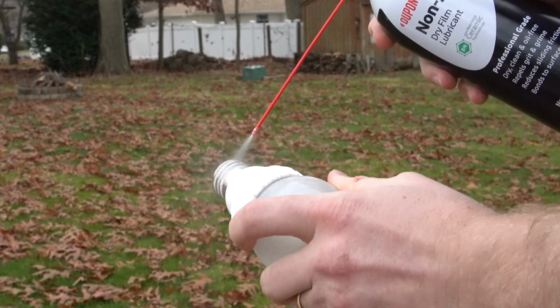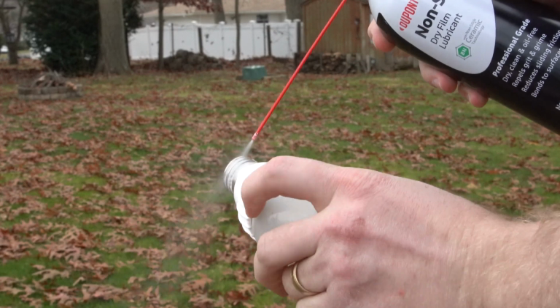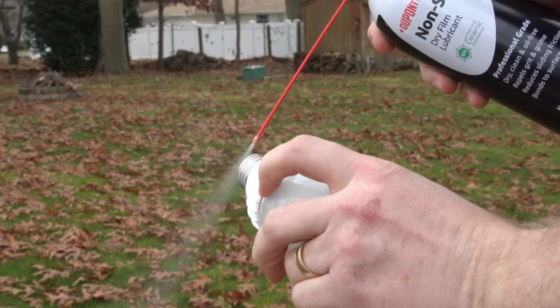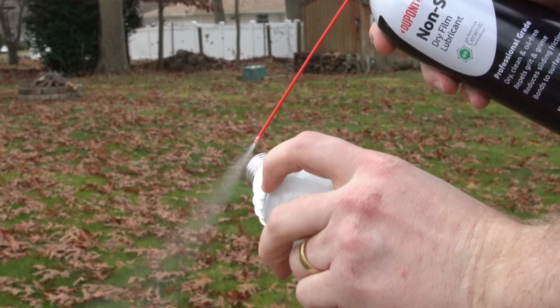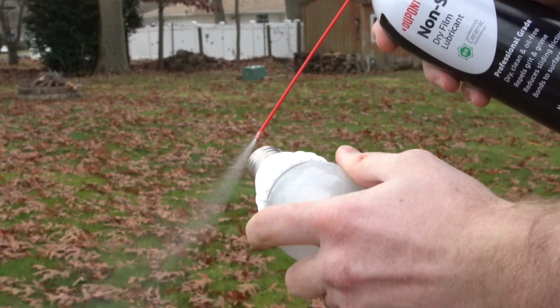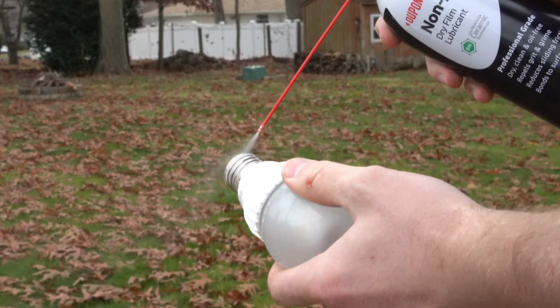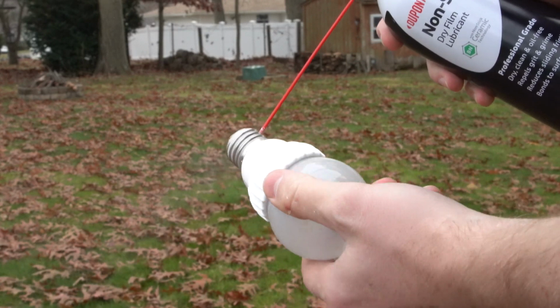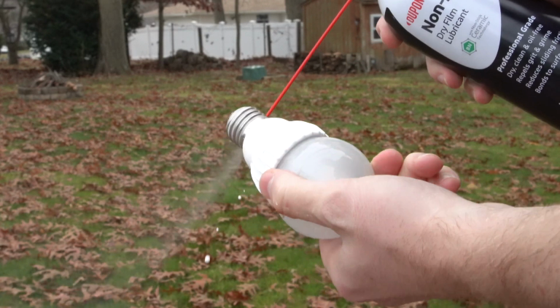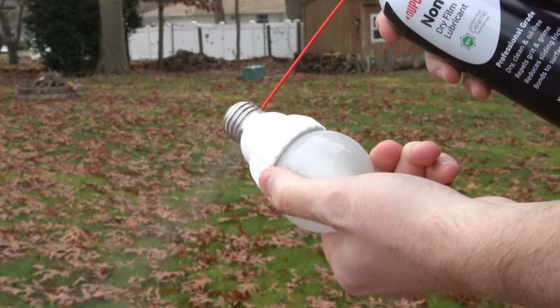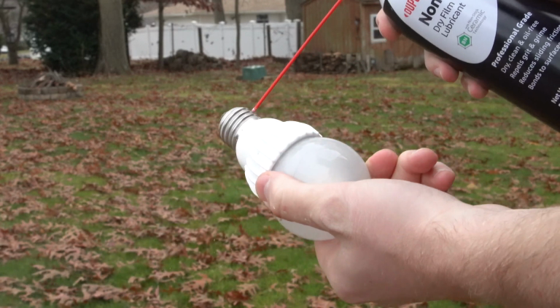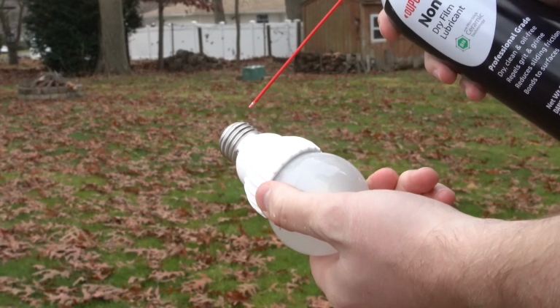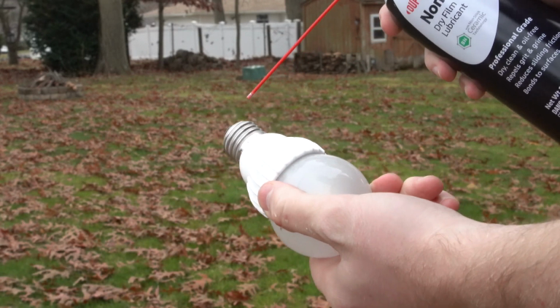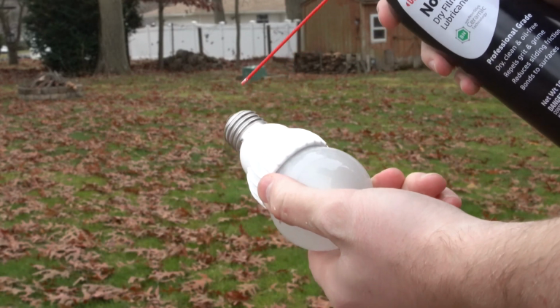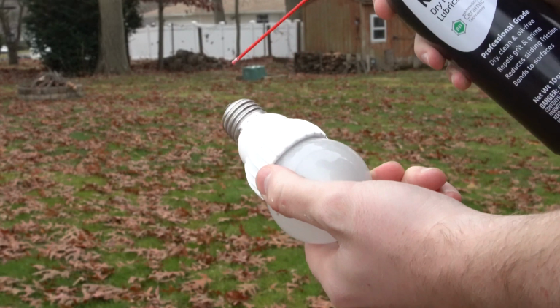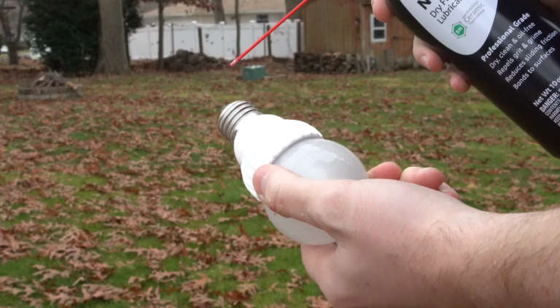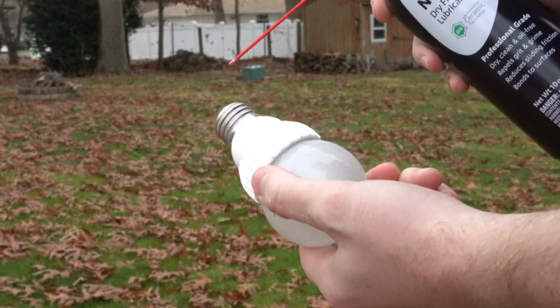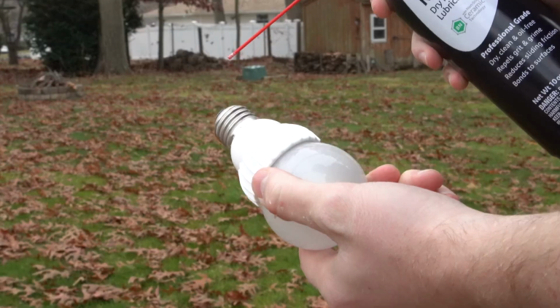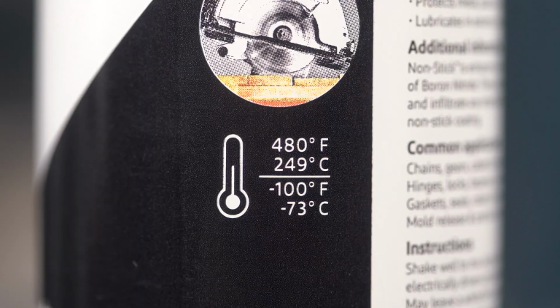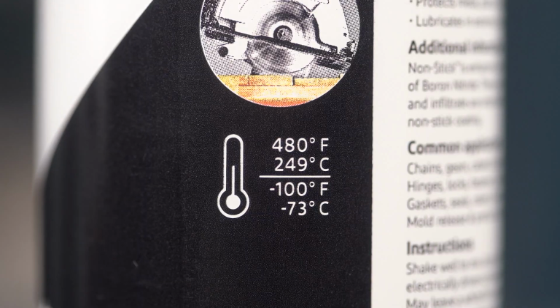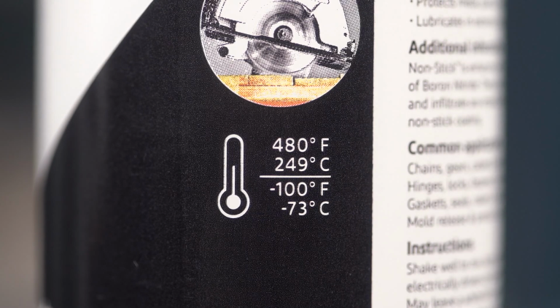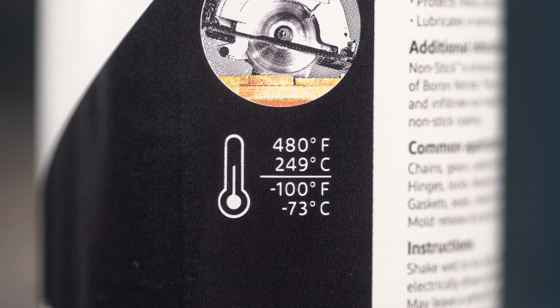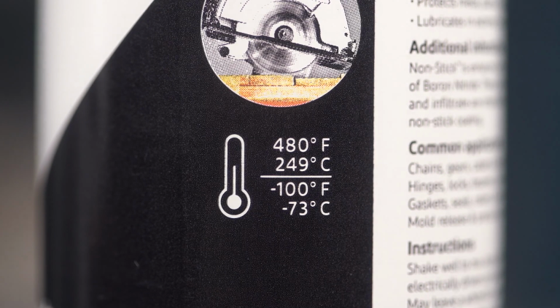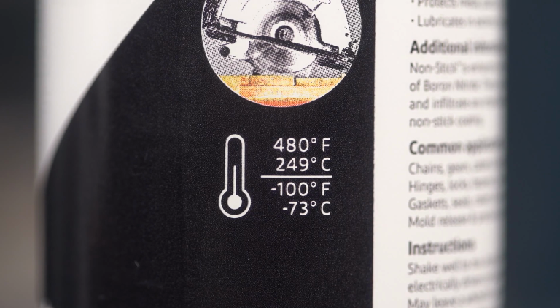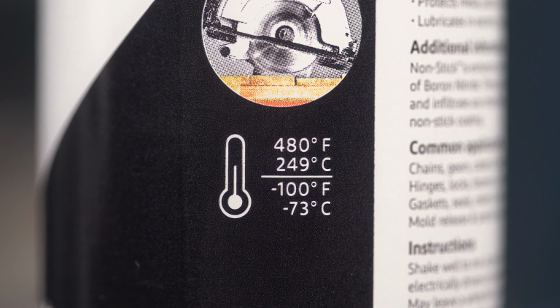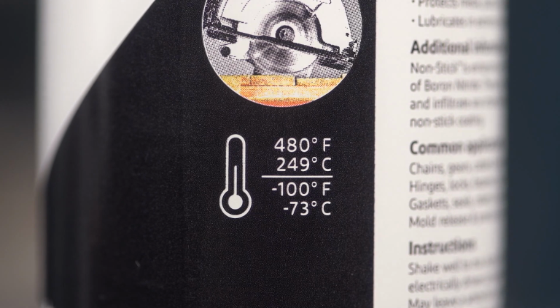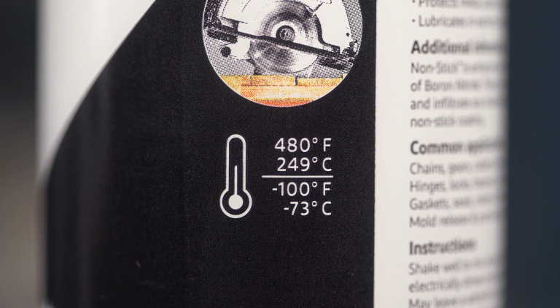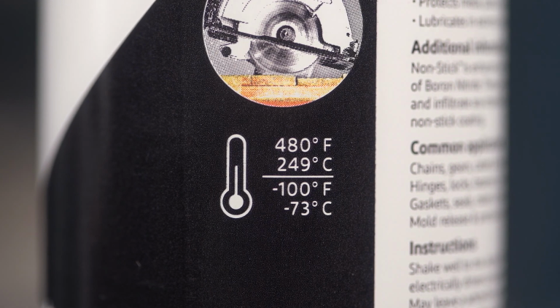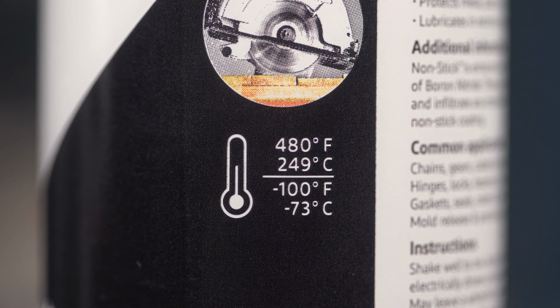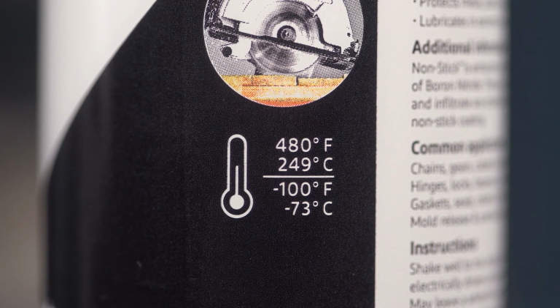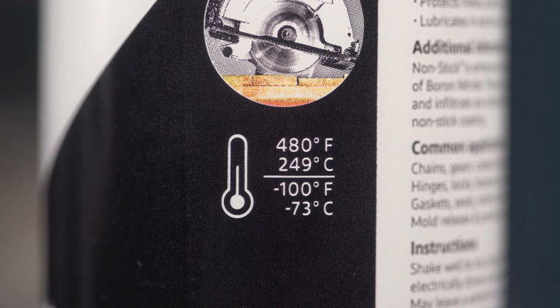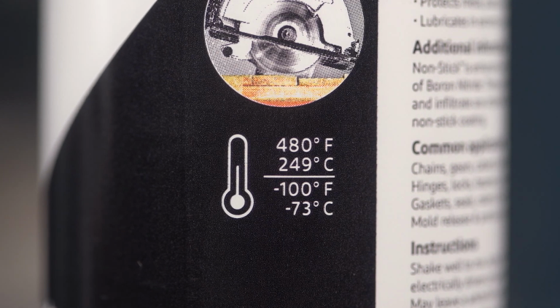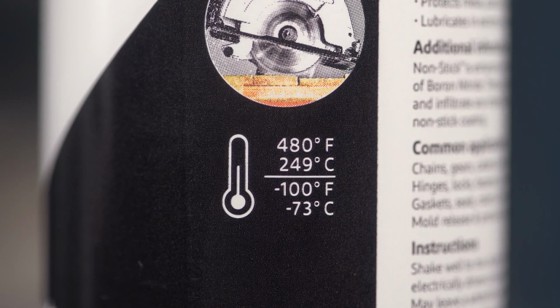With a wide operating temperature range, Nonstick is effective between negative 100 and 480 degrees Fahrenheit.